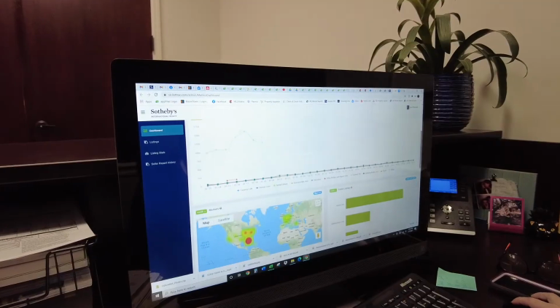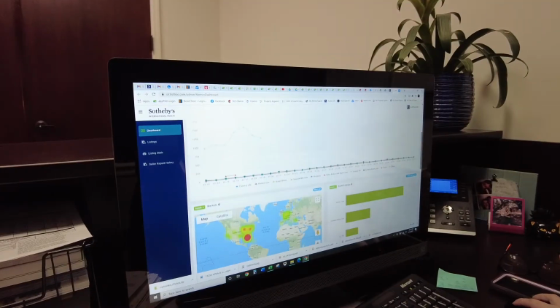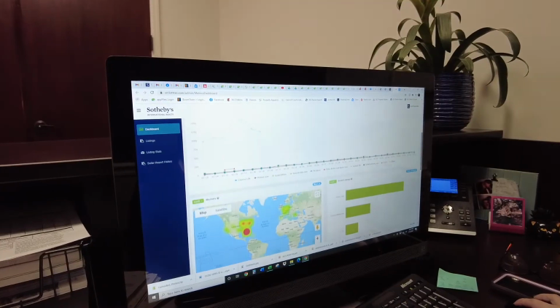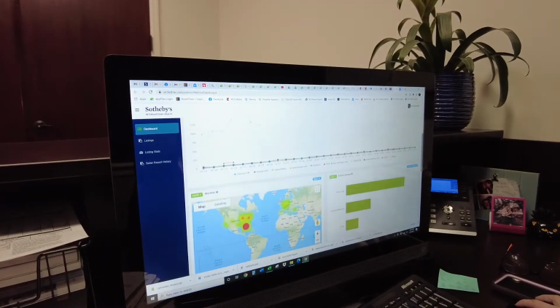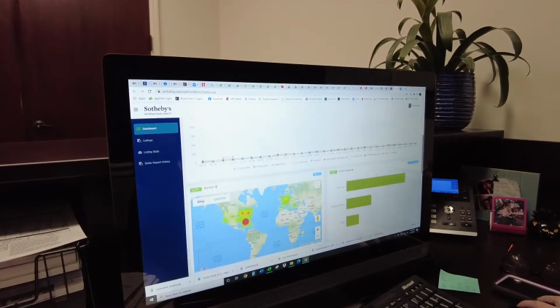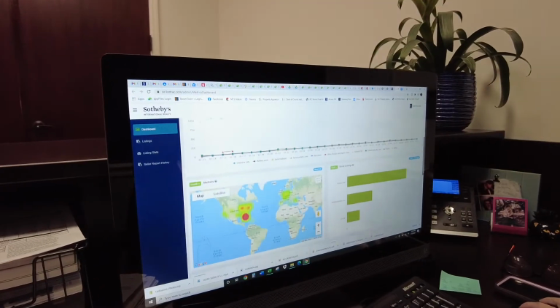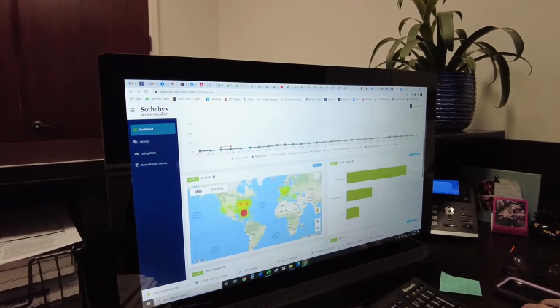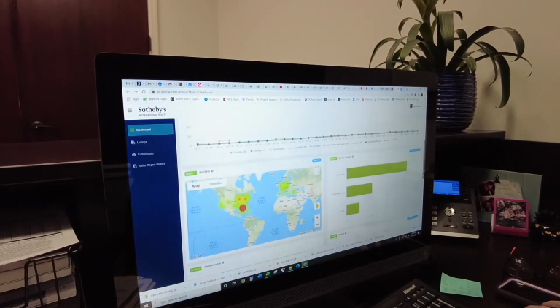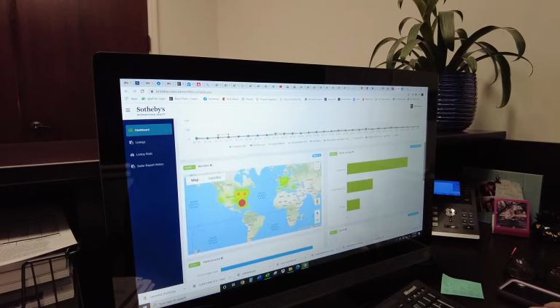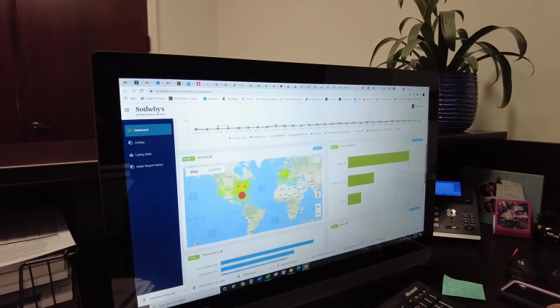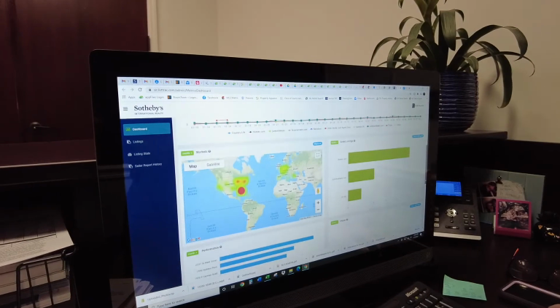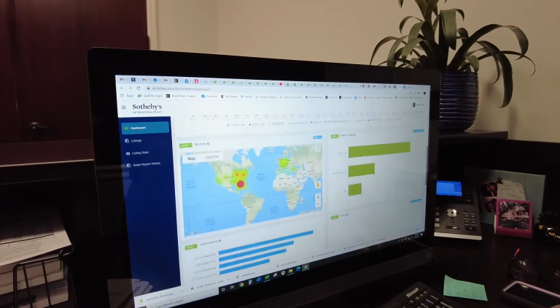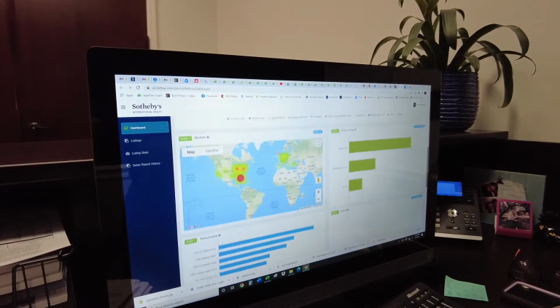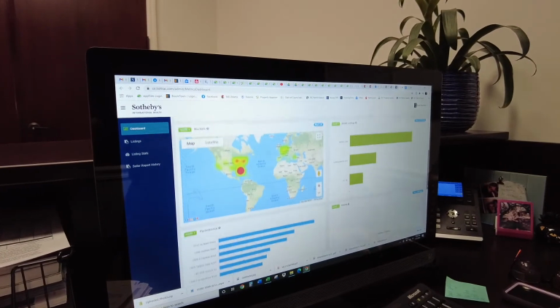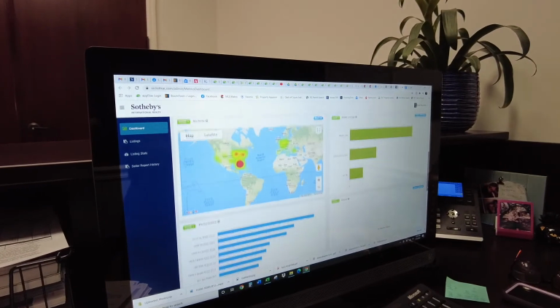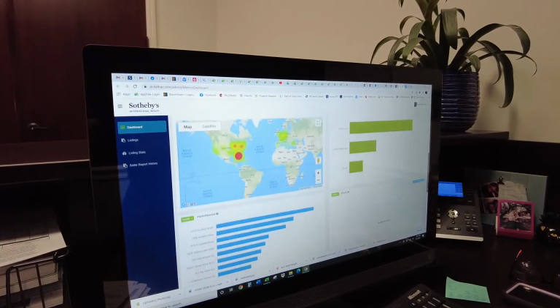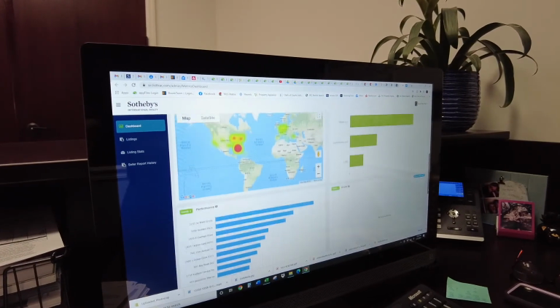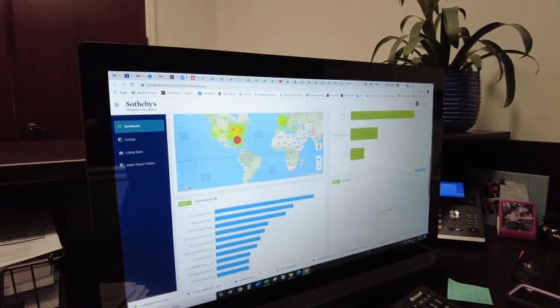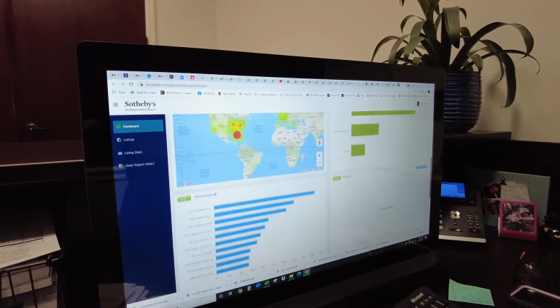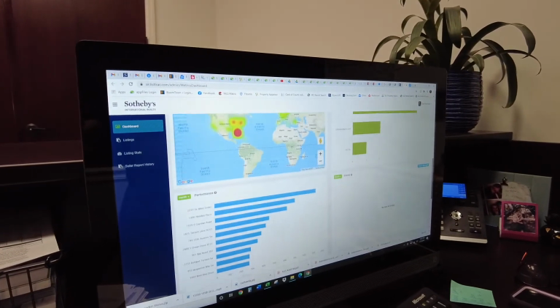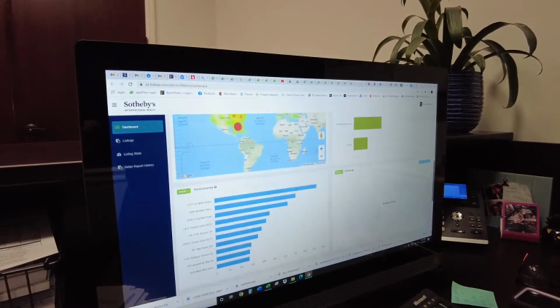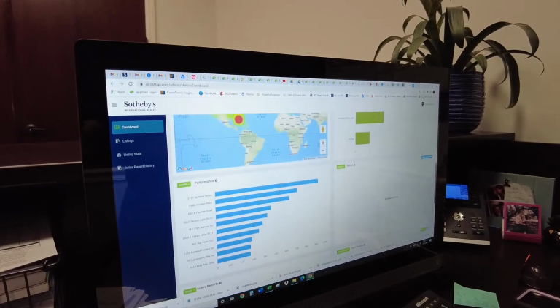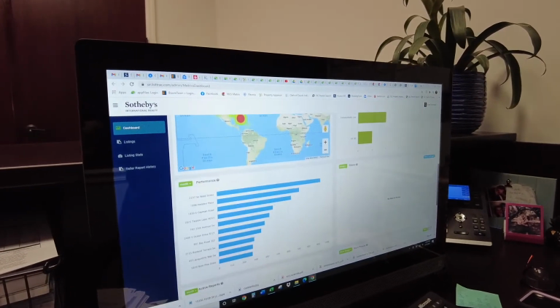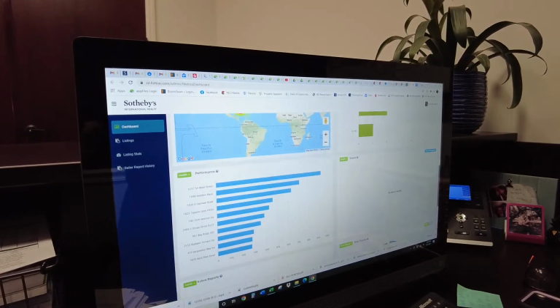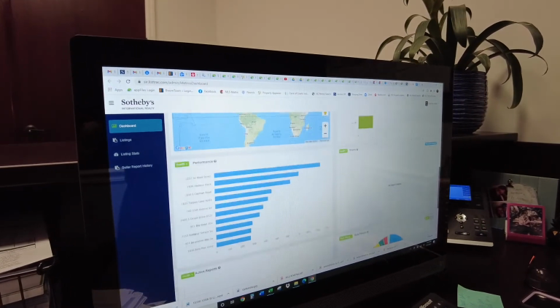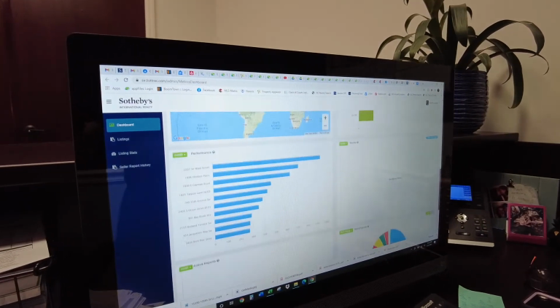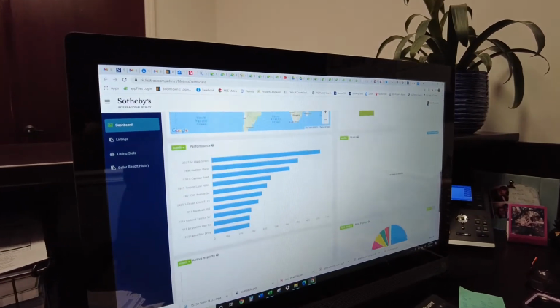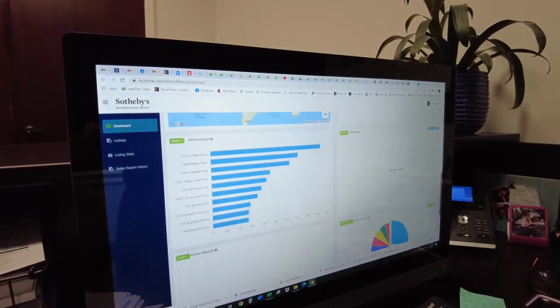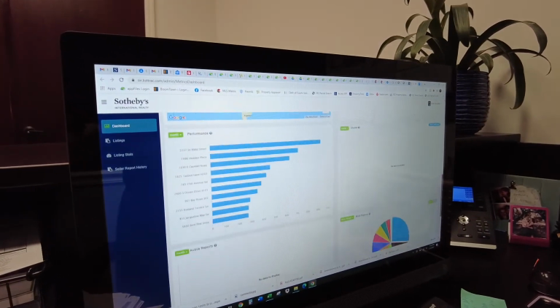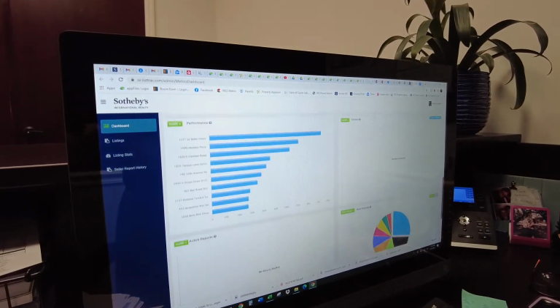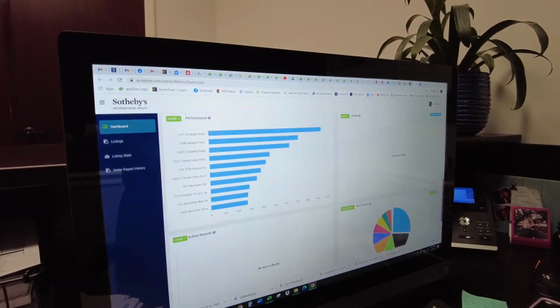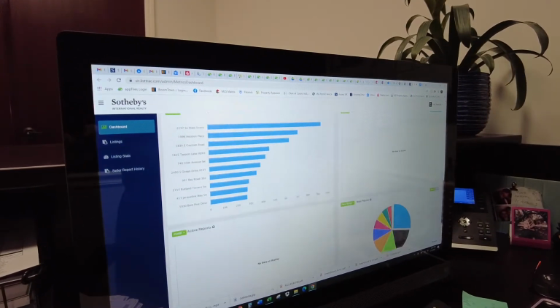All online consumer activity will be tracked and shared by your realtor. Now you'll start to get showing requests.